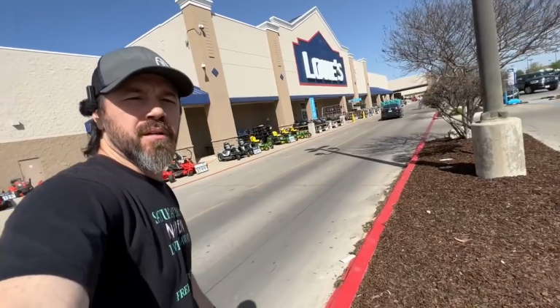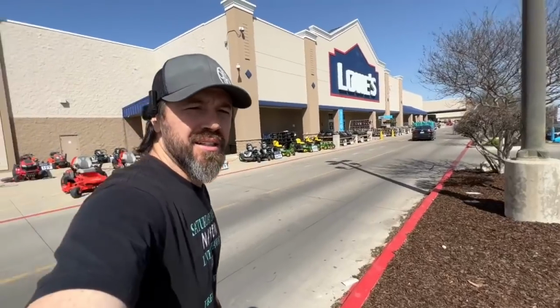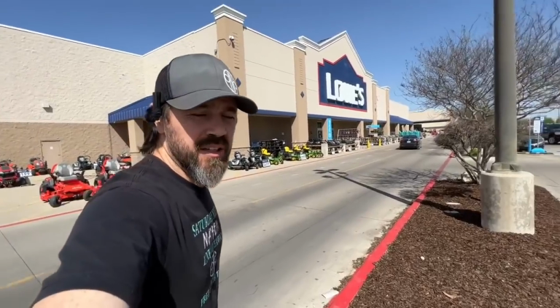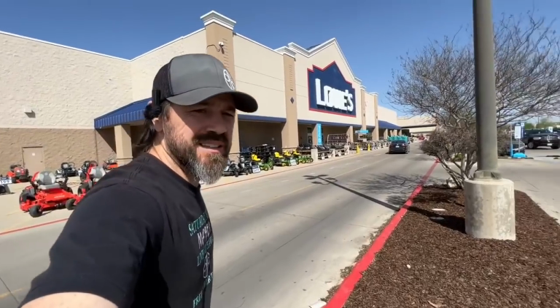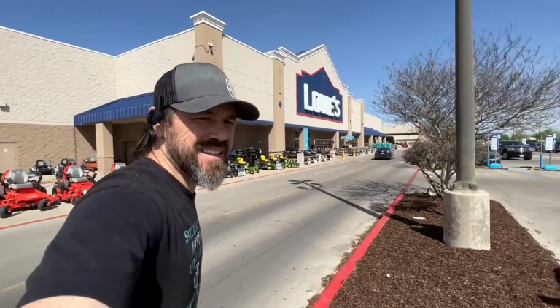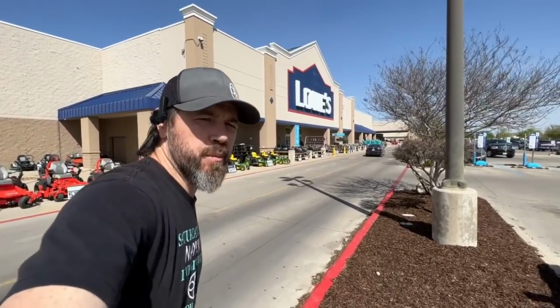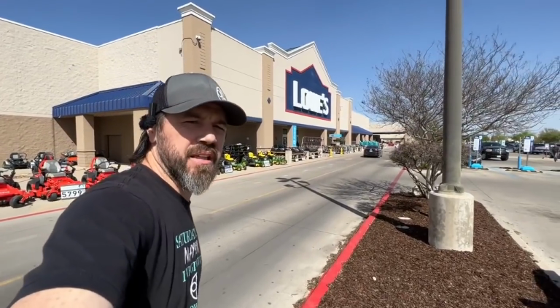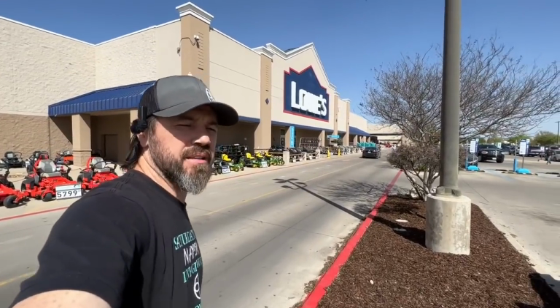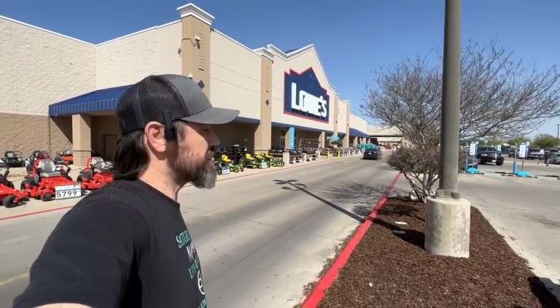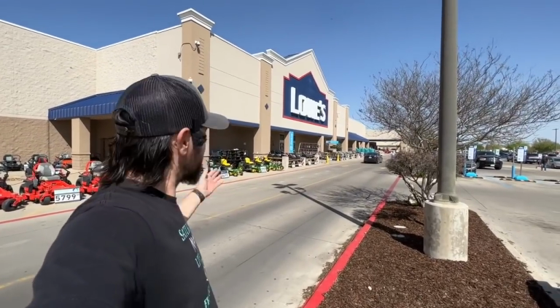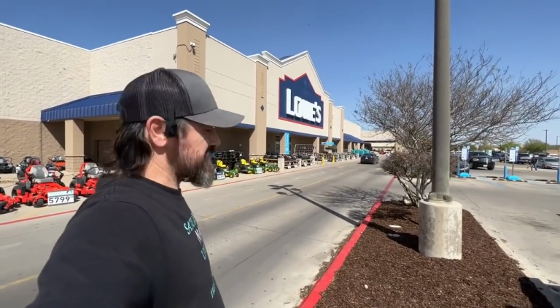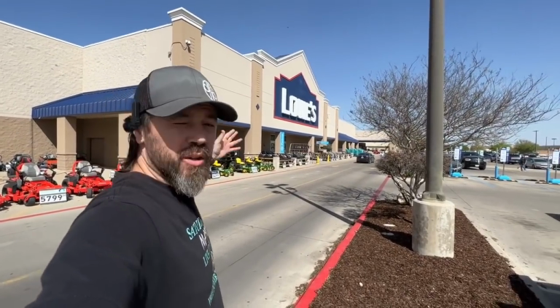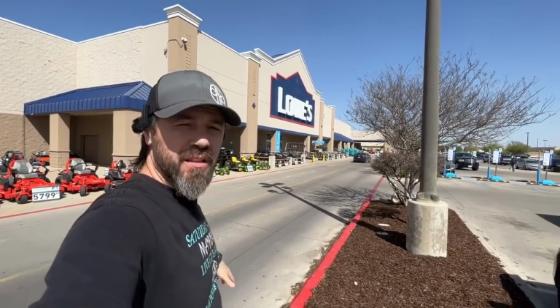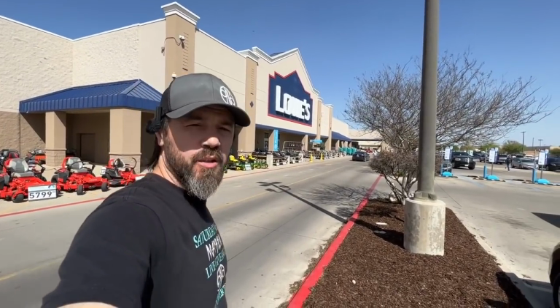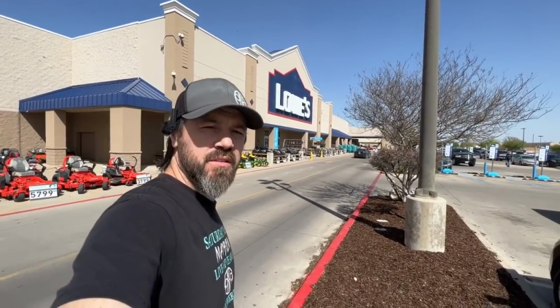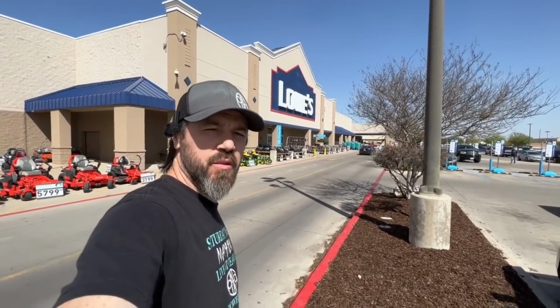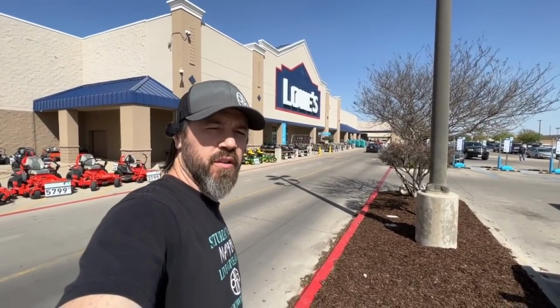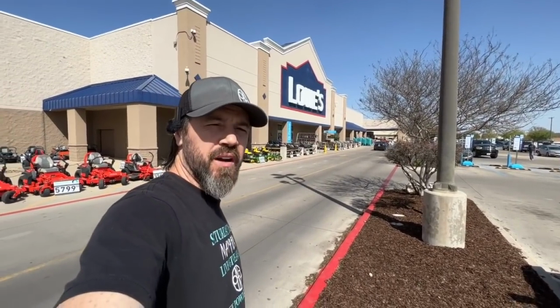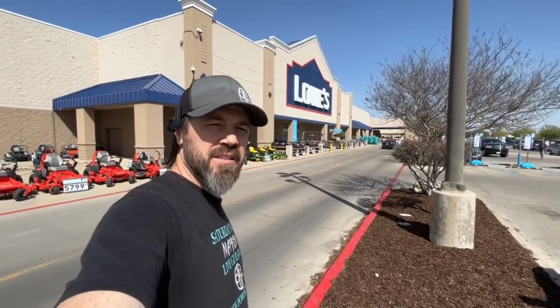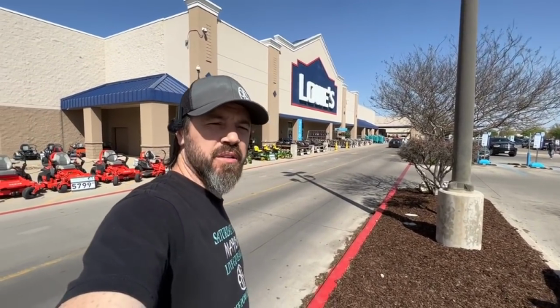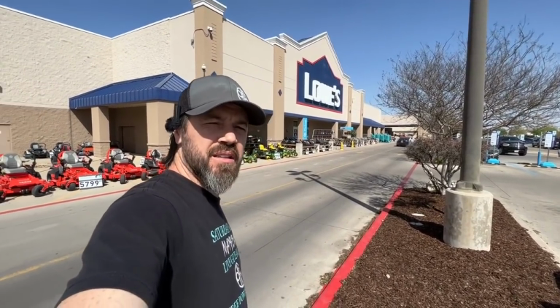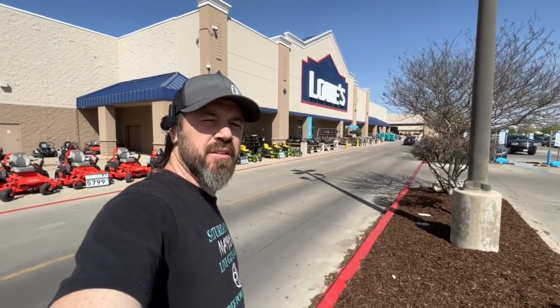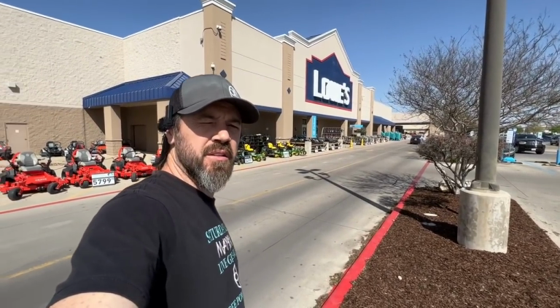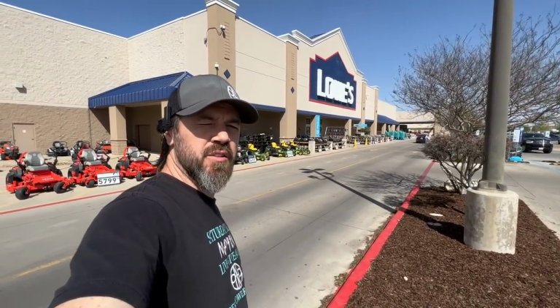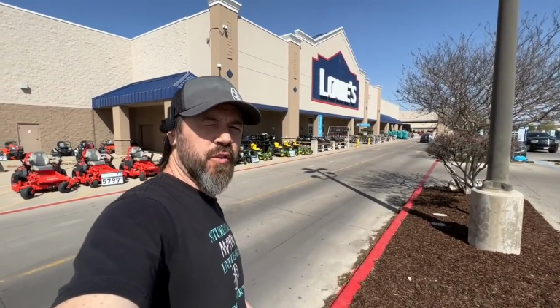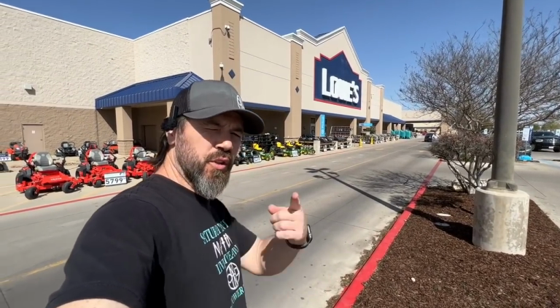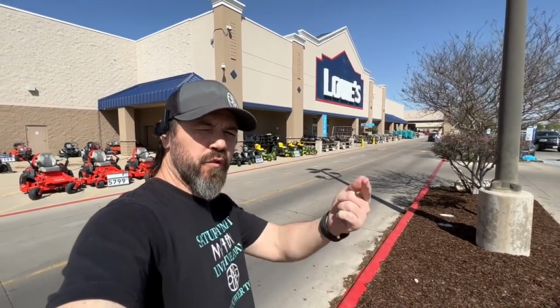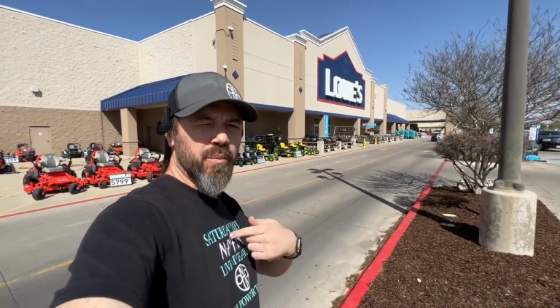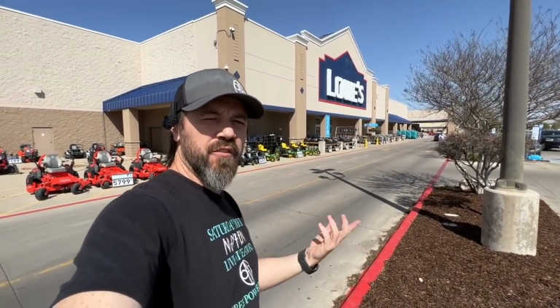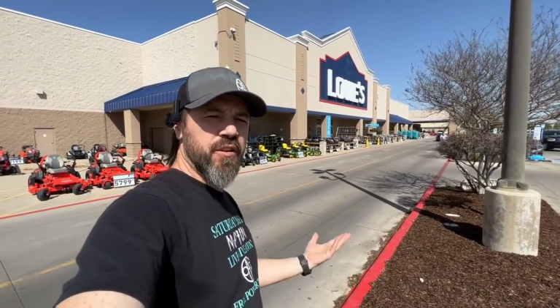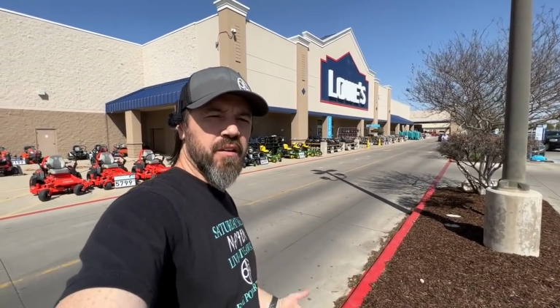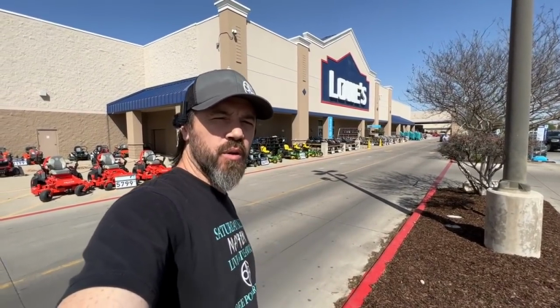All right, y'all. It's that time again. Let's go into Lowe's and see if we can find some of these clearance deals for you, for the giveaway.